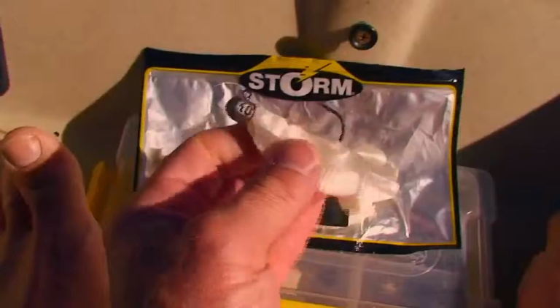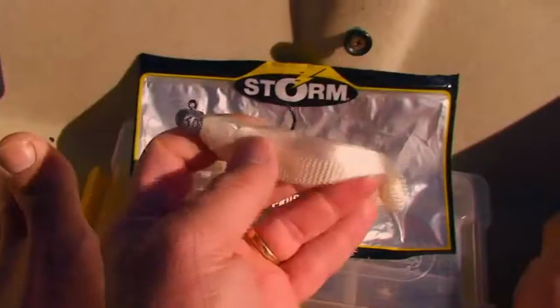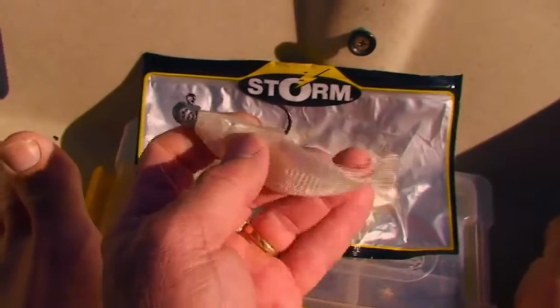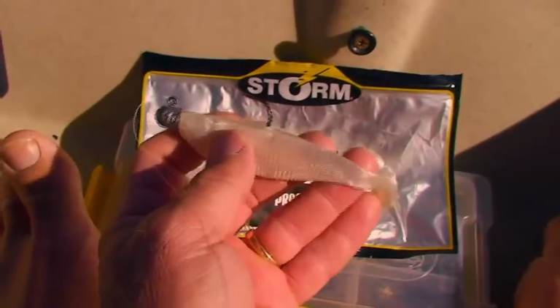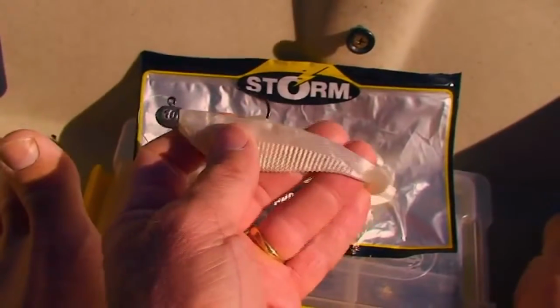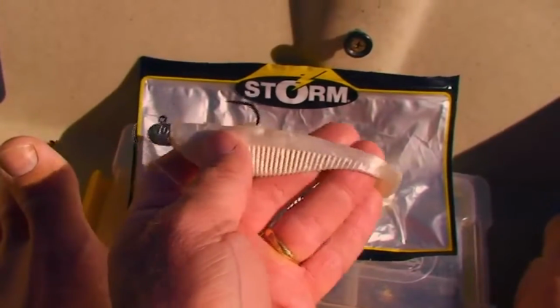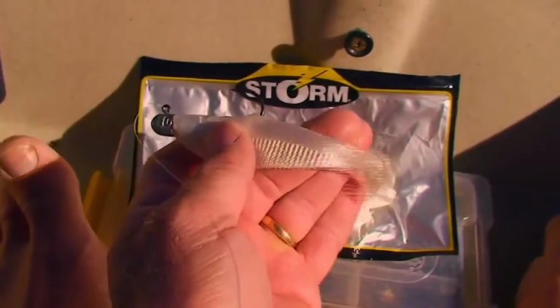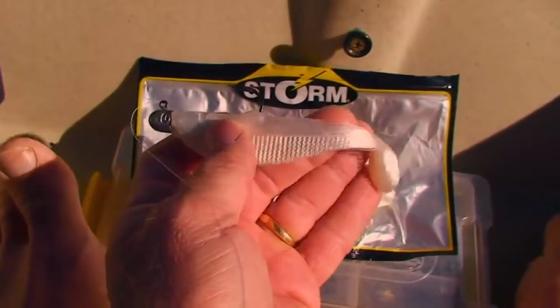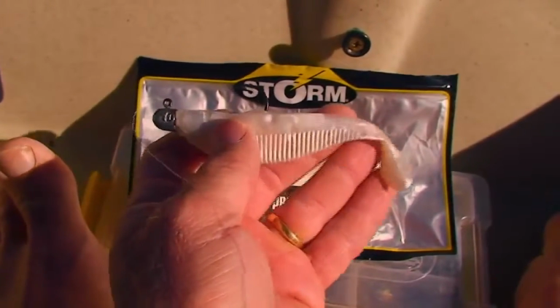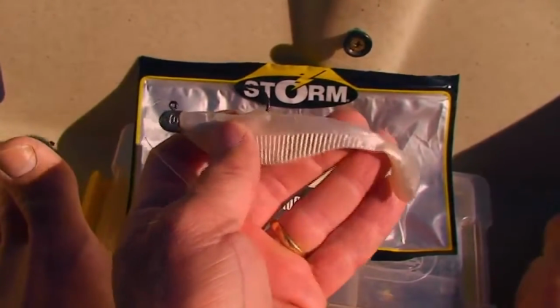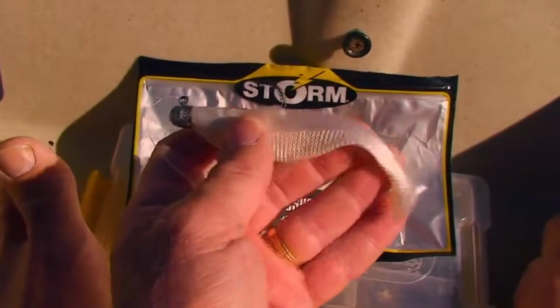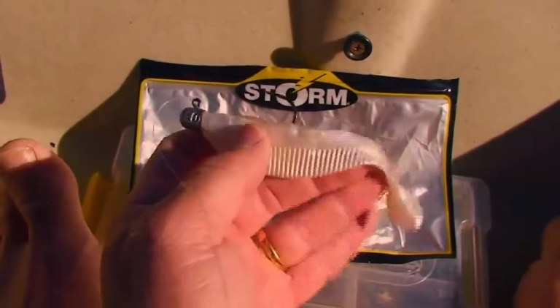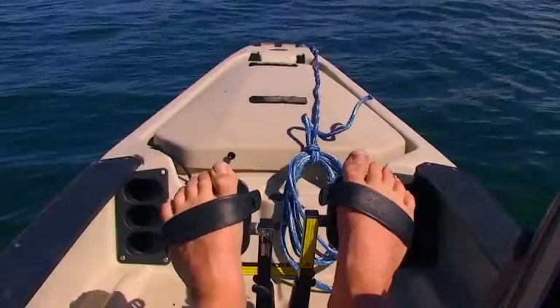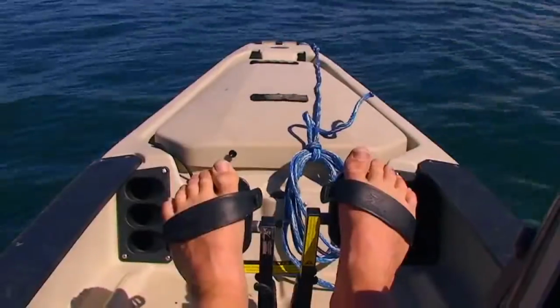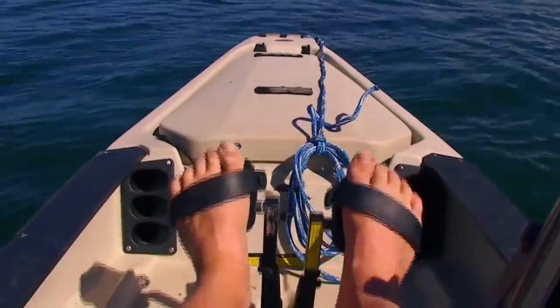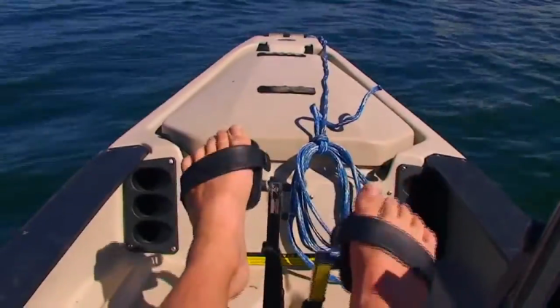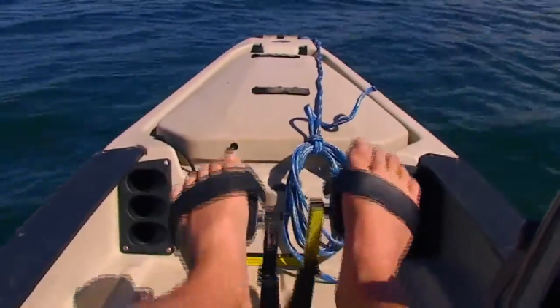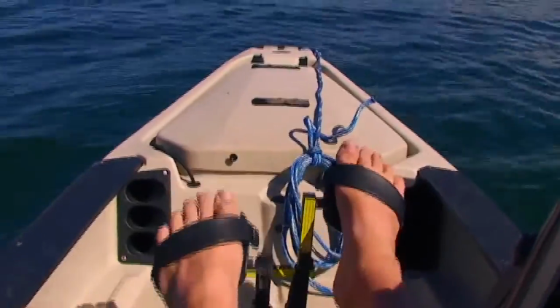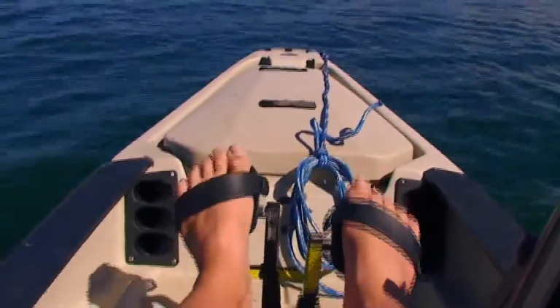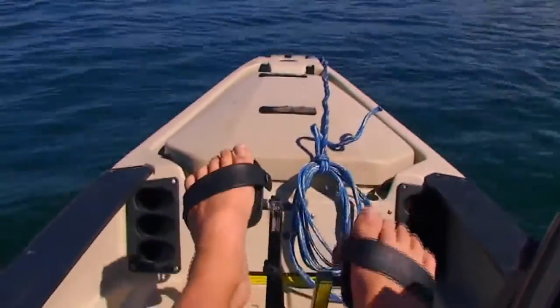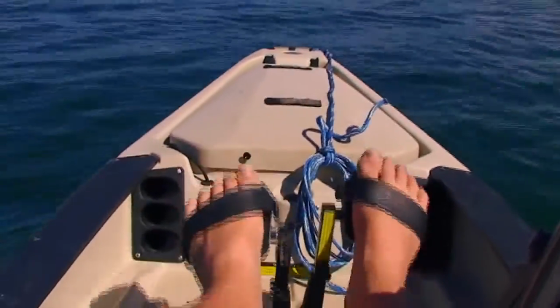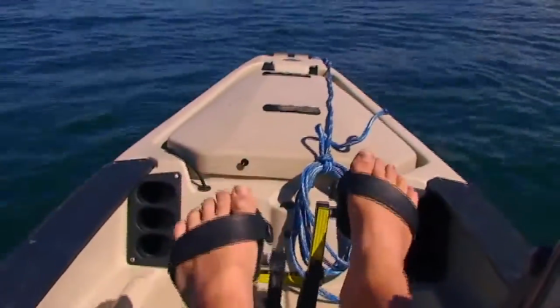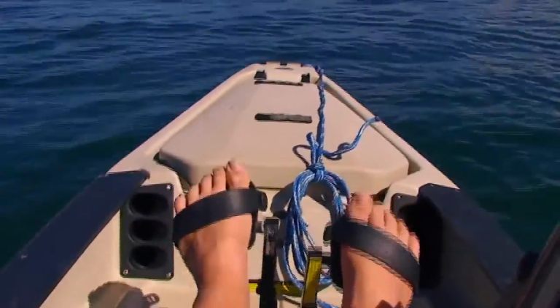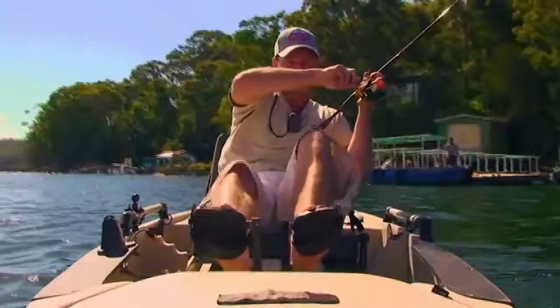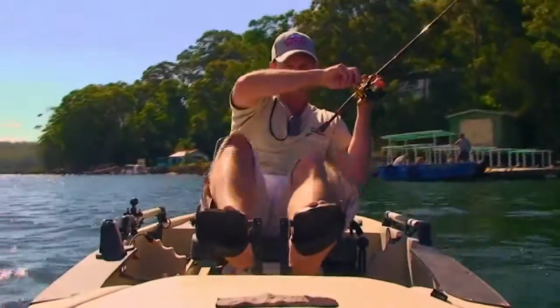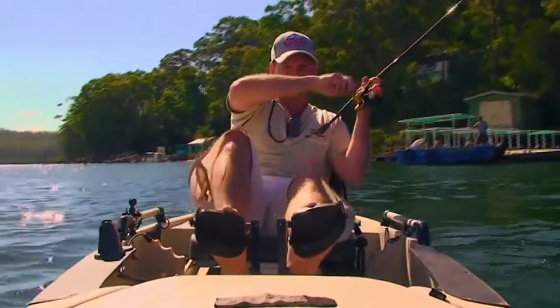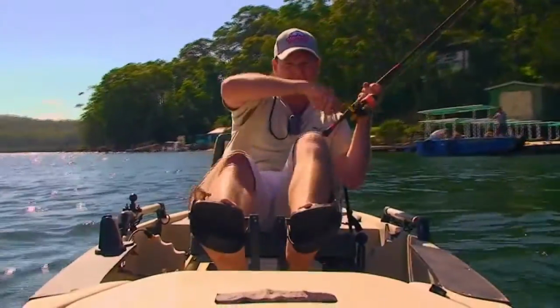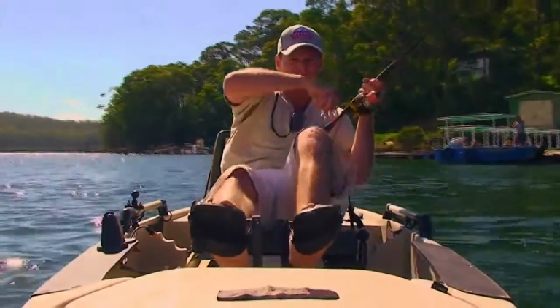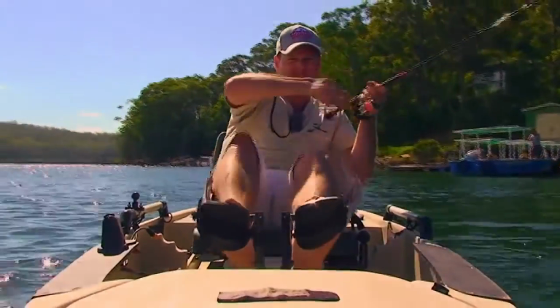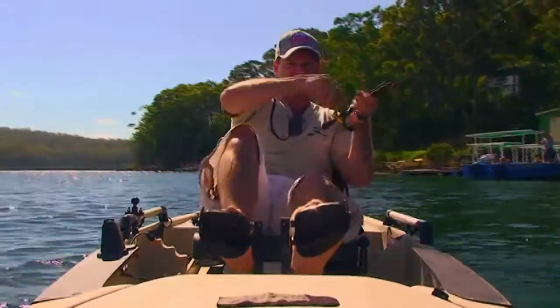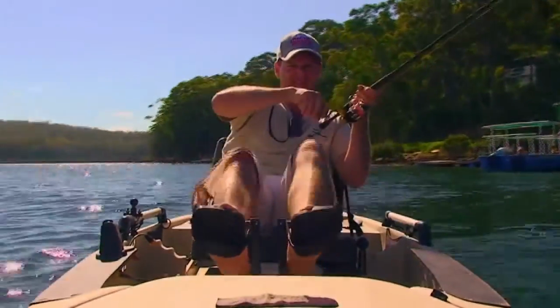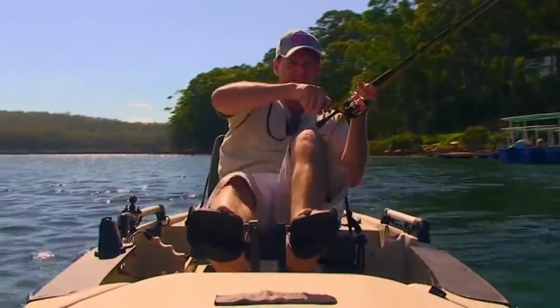I cast a Storm Pro Shad towards the fish and finally hooked what I'd been searching for. I was in for one heck of a ride.